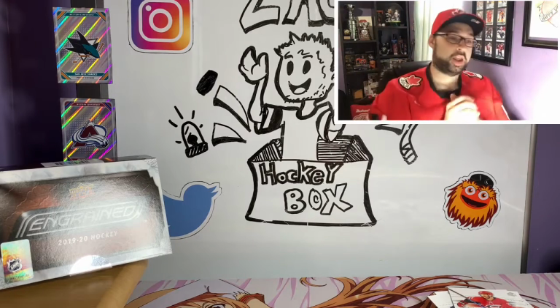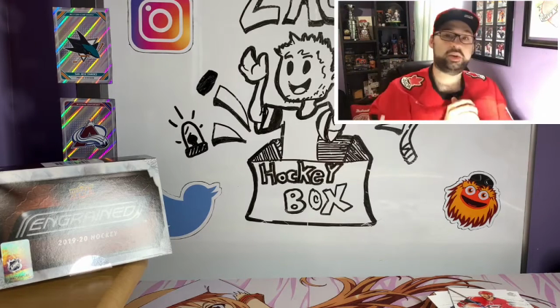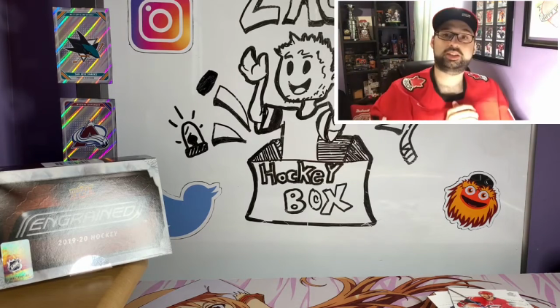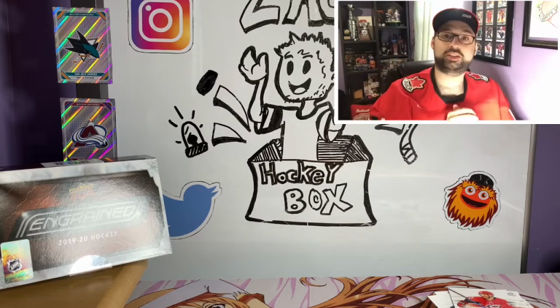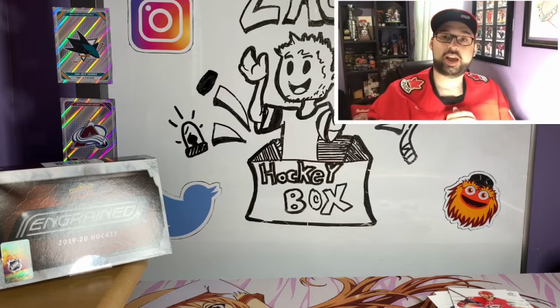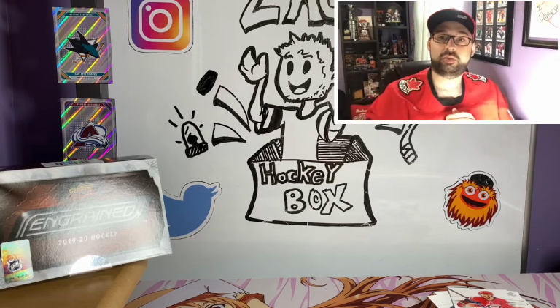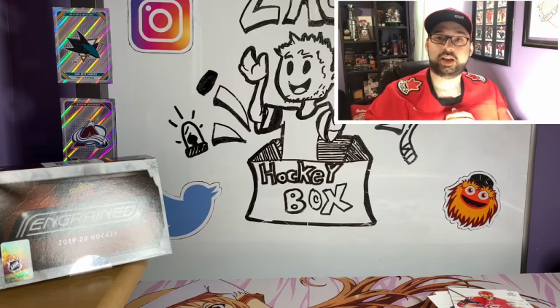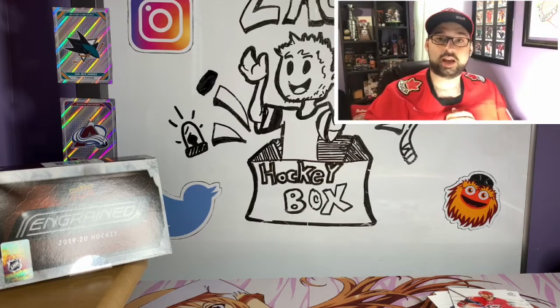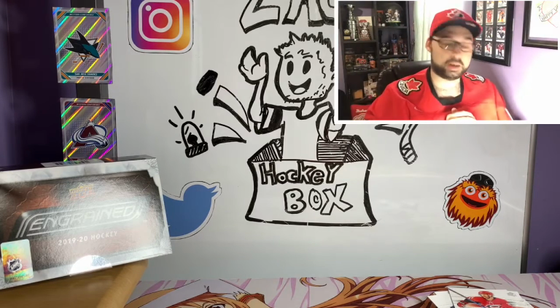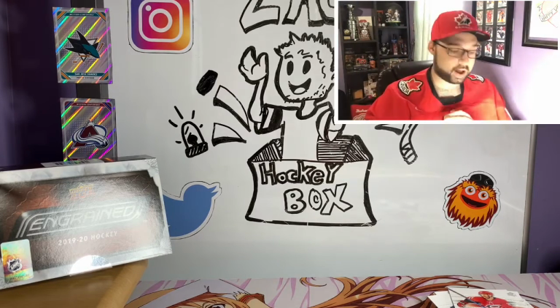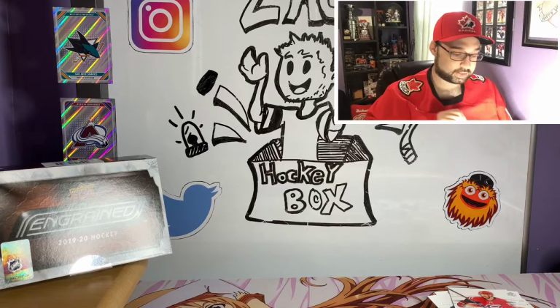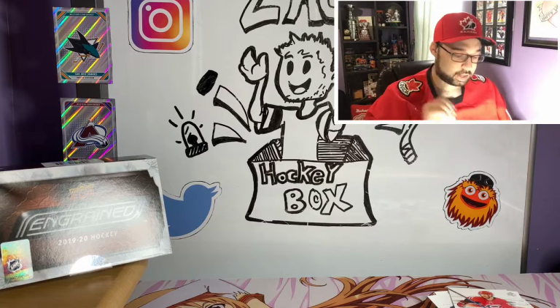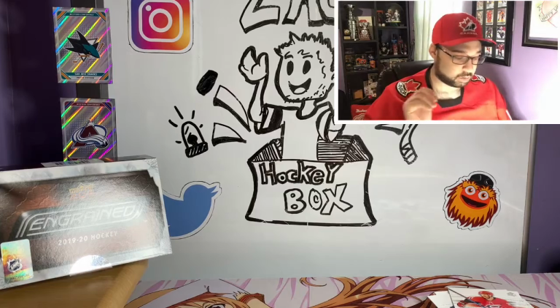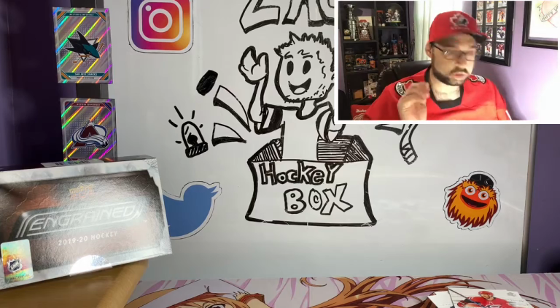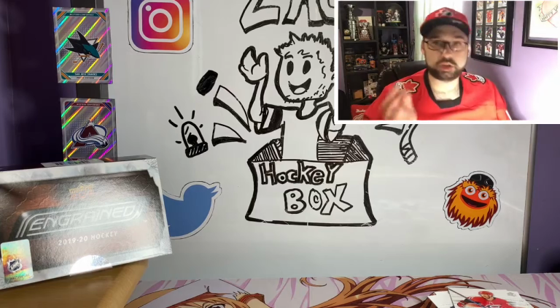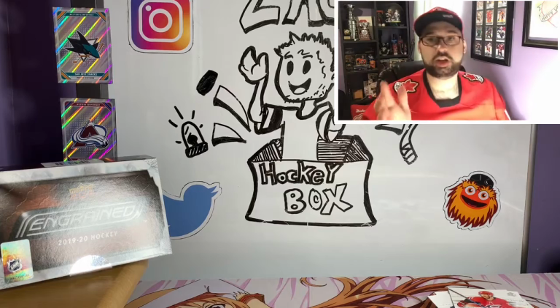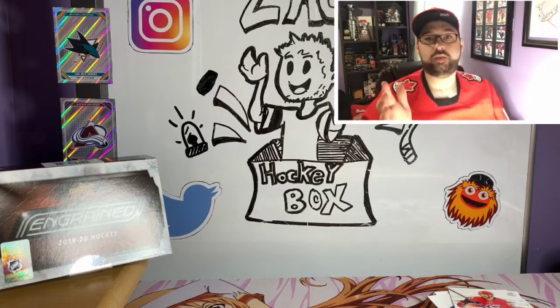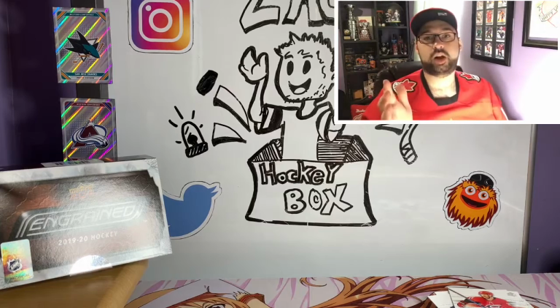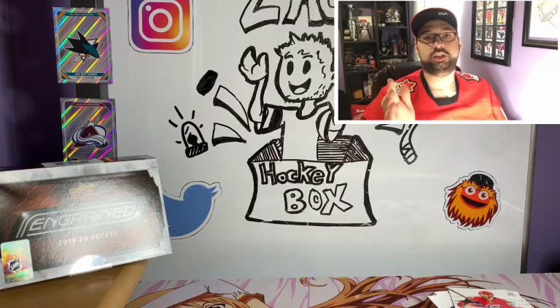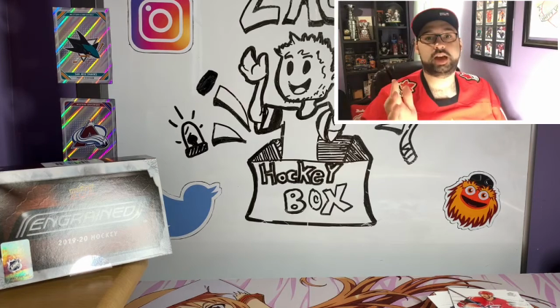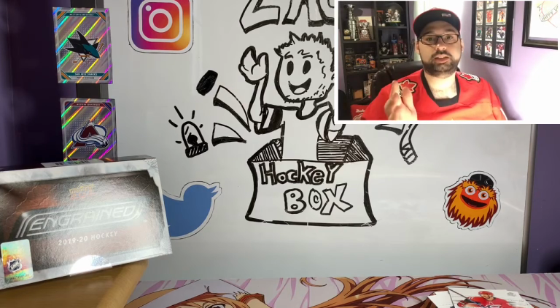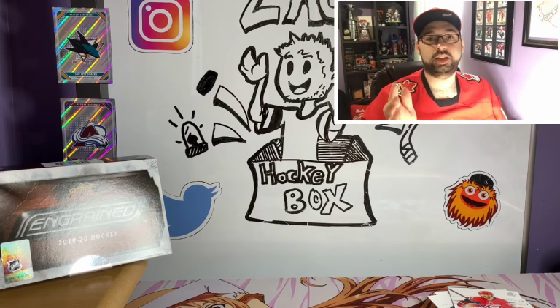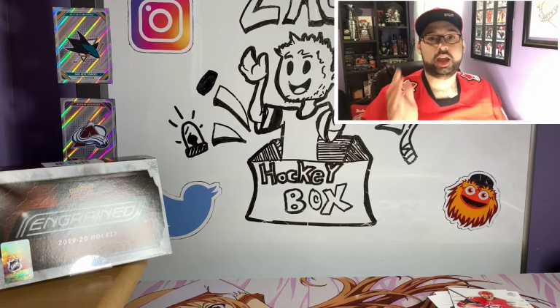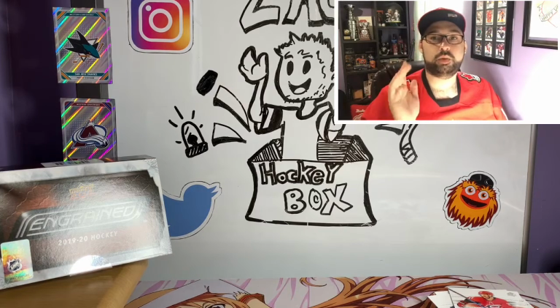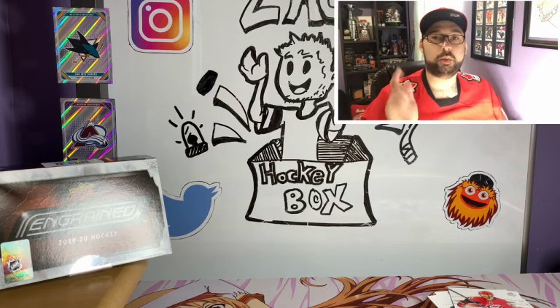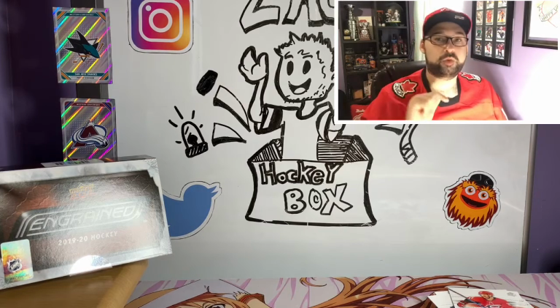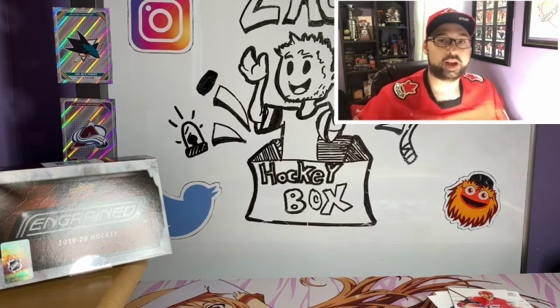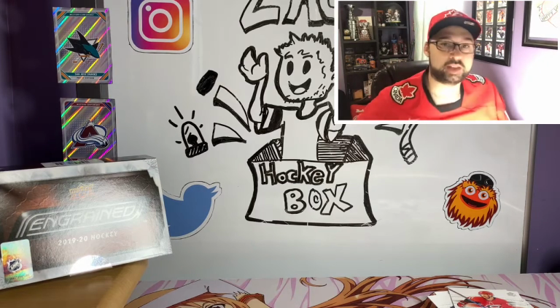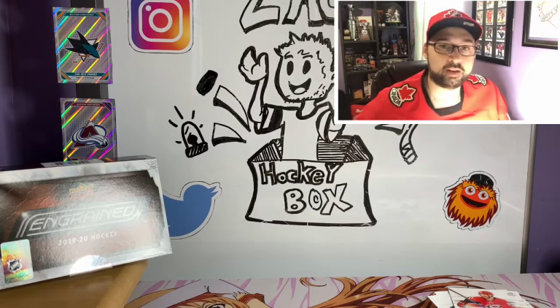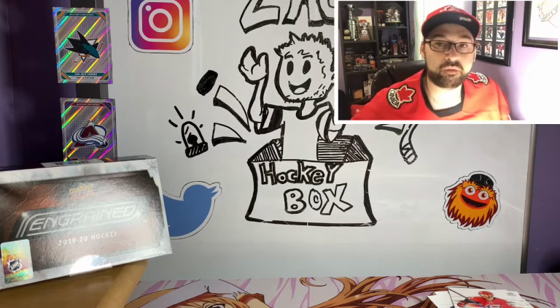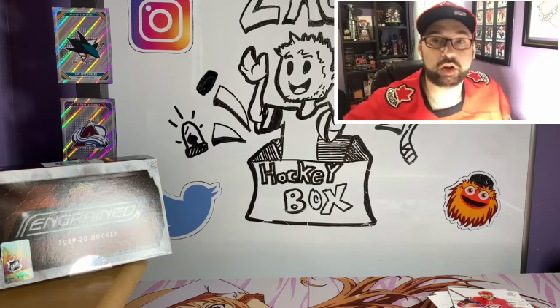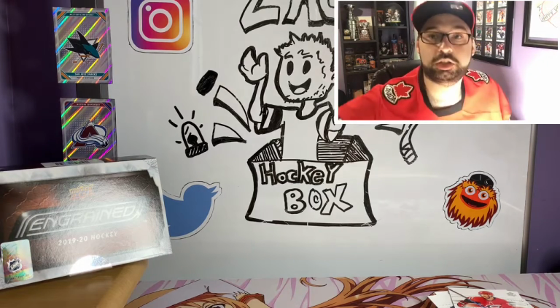Anyway, this is Zach from Zach's Hockey Box. Thank you so much again for watching, guys, and we will open for you guys again very soon.